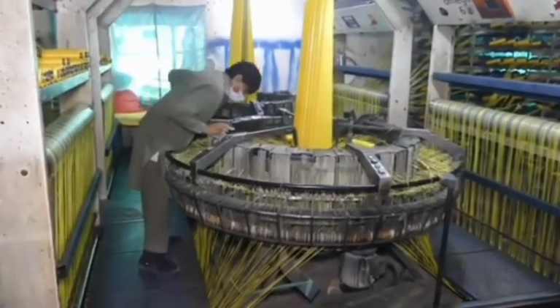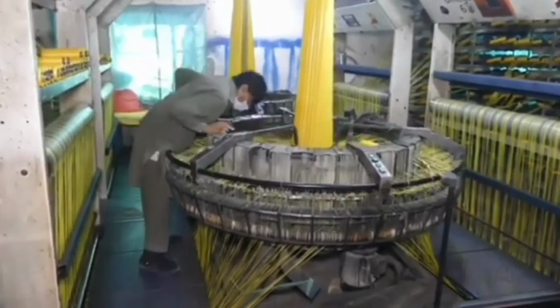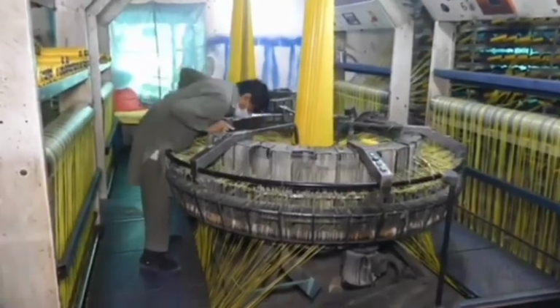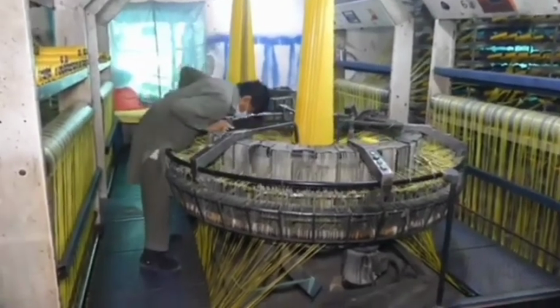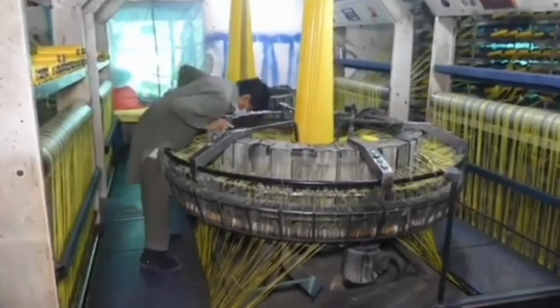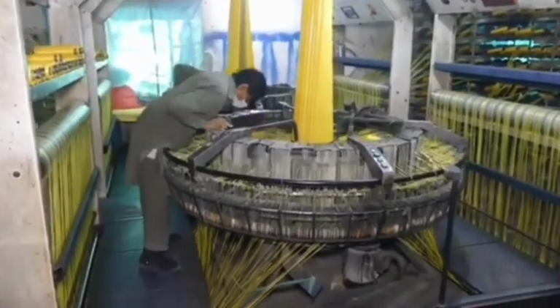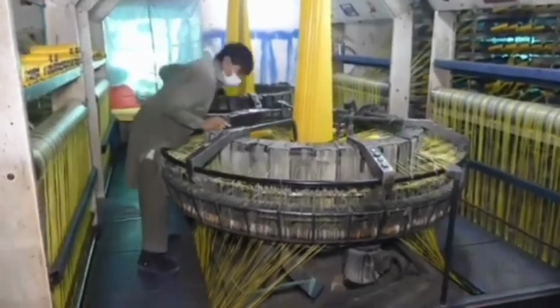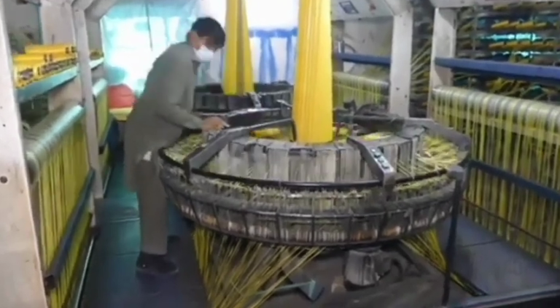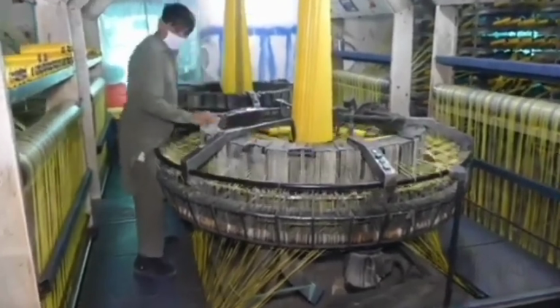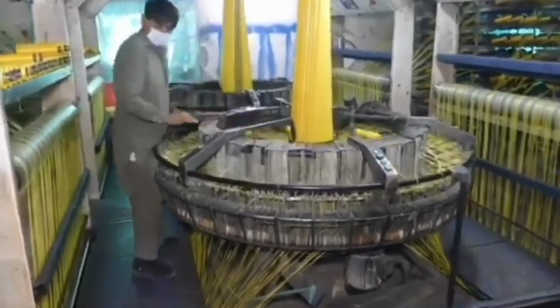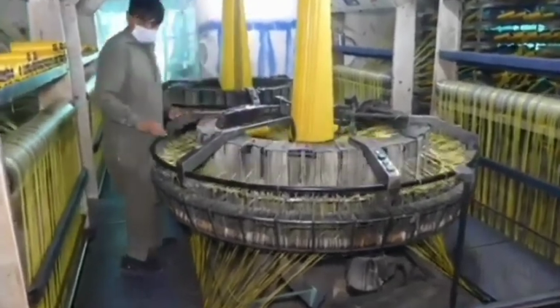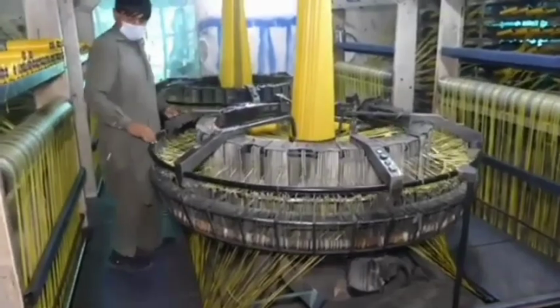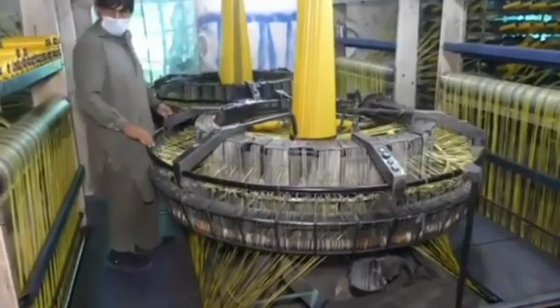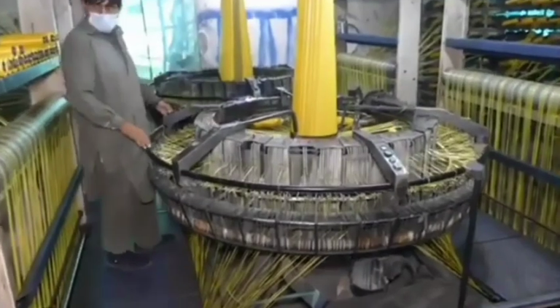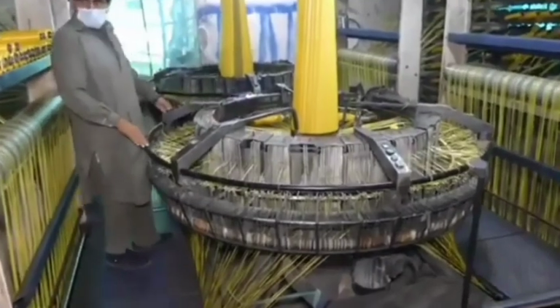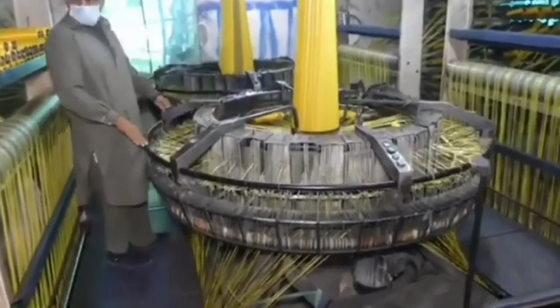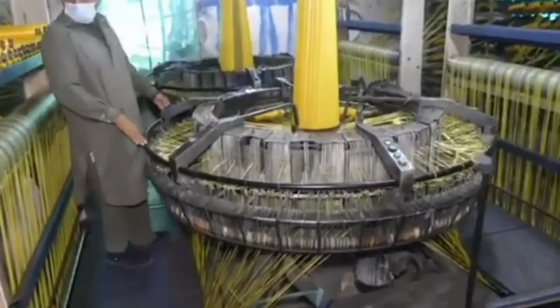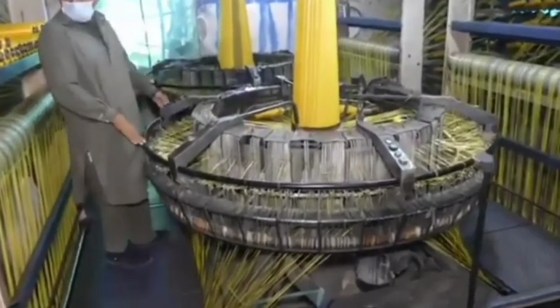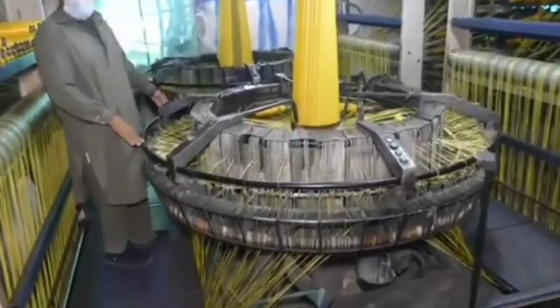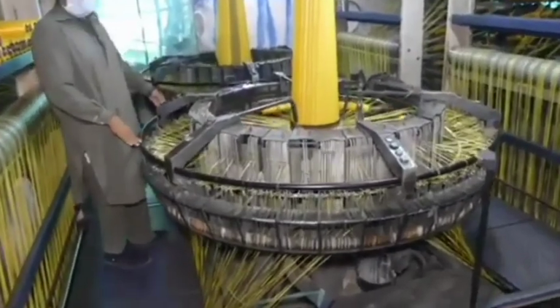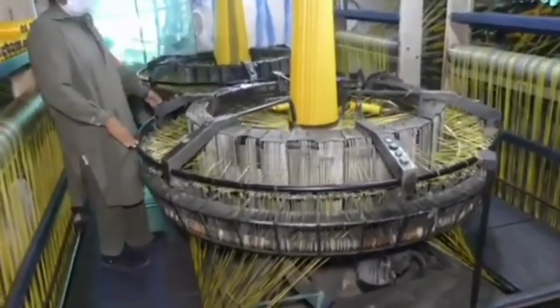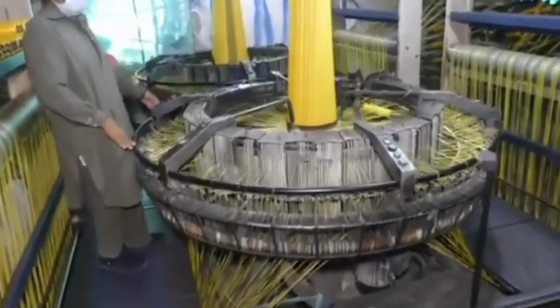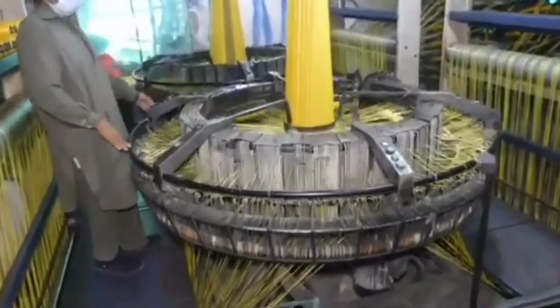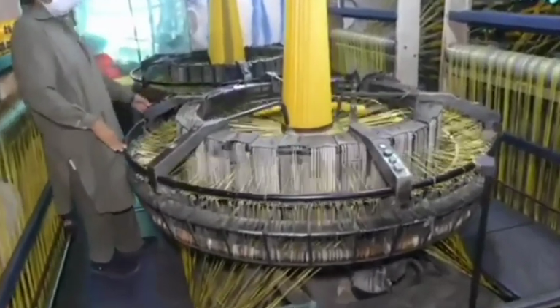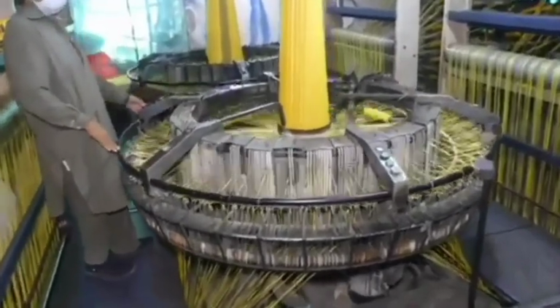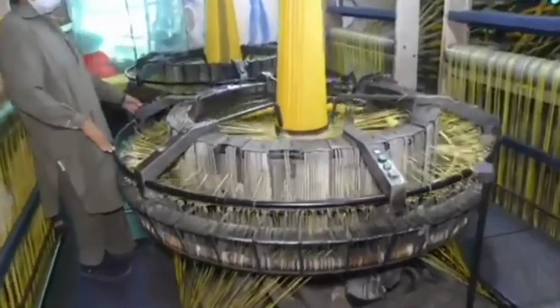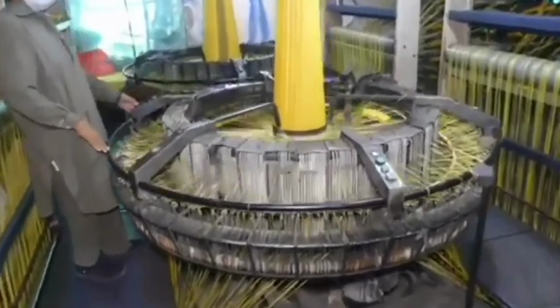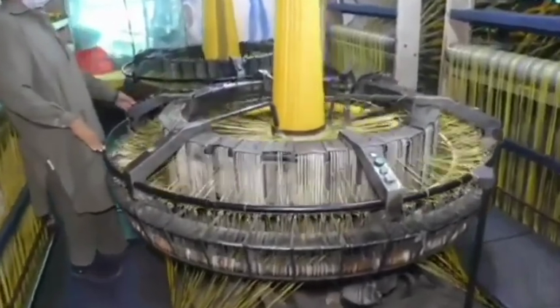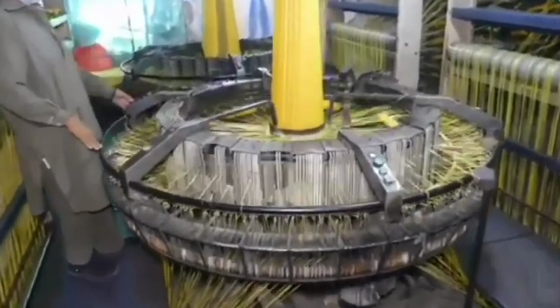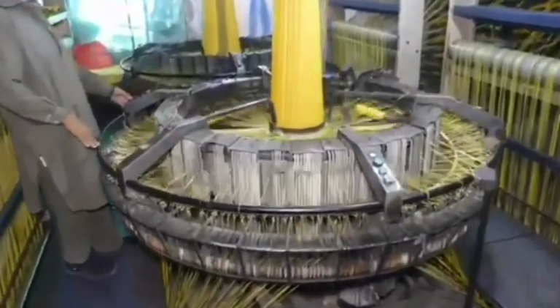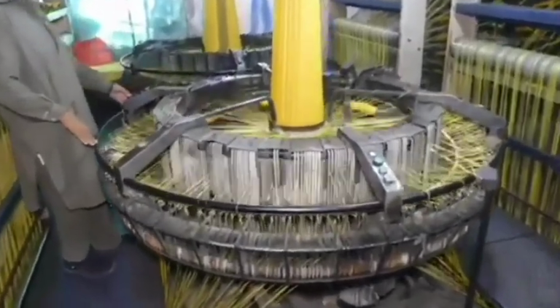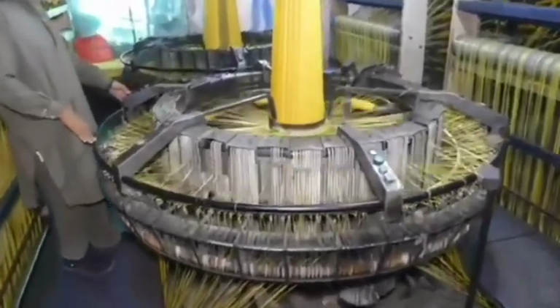Packaging: The finished bags are folded, stacked, and packaged for shipping to stores or customers.